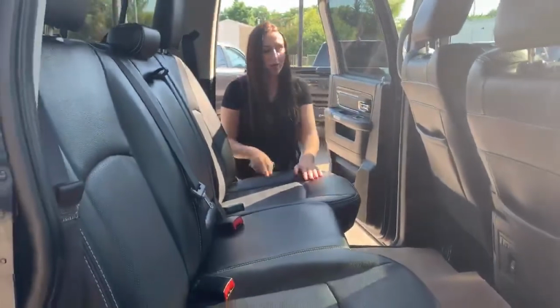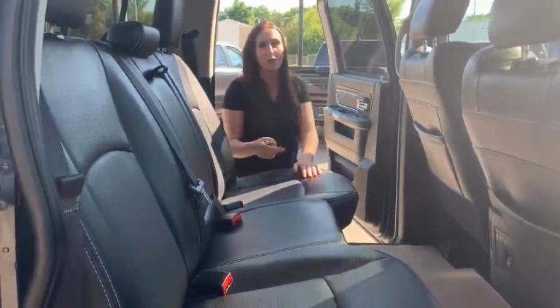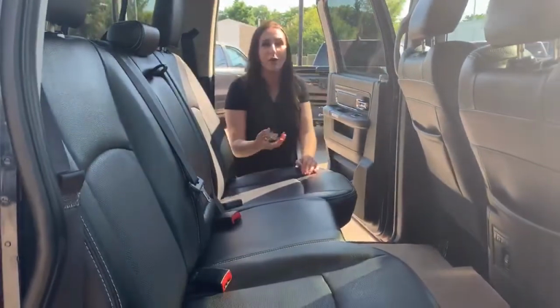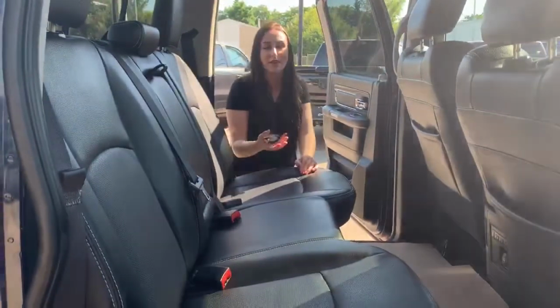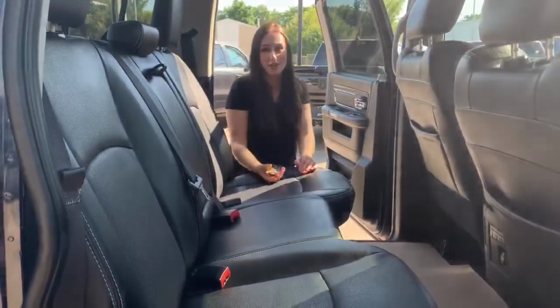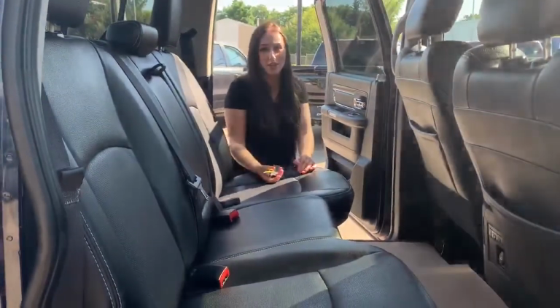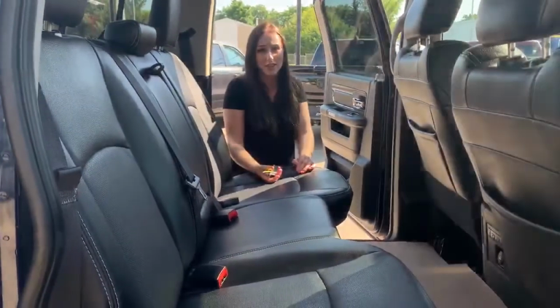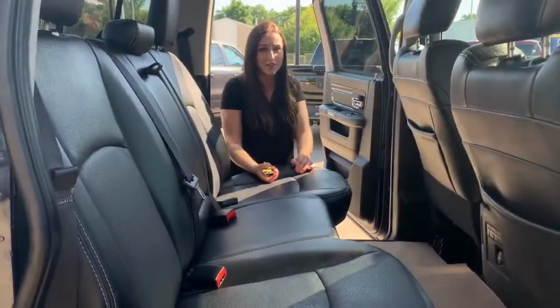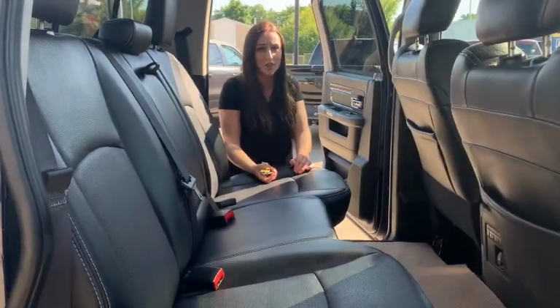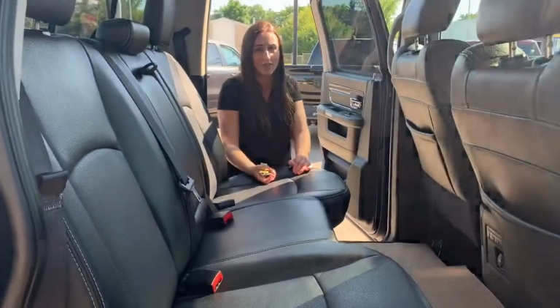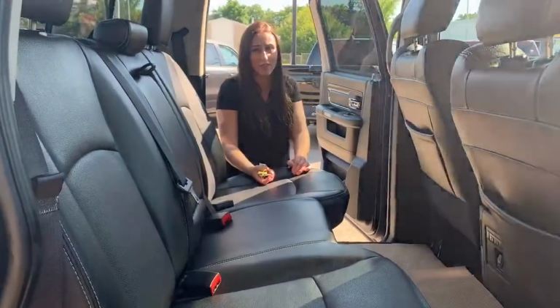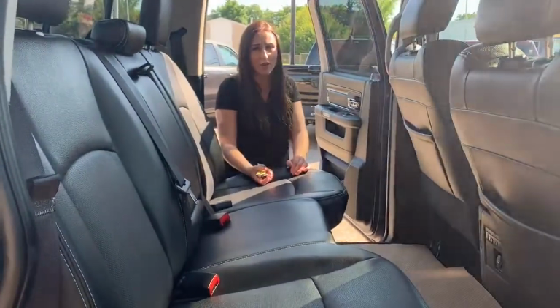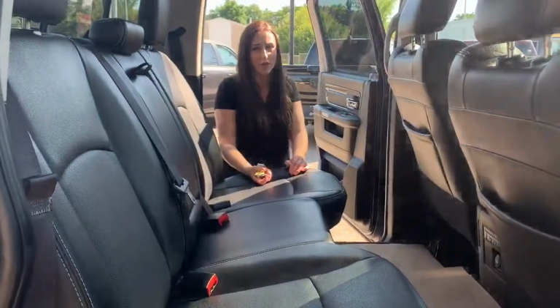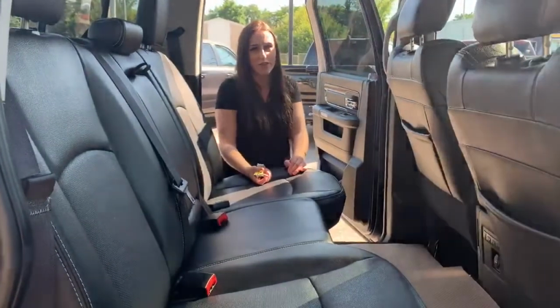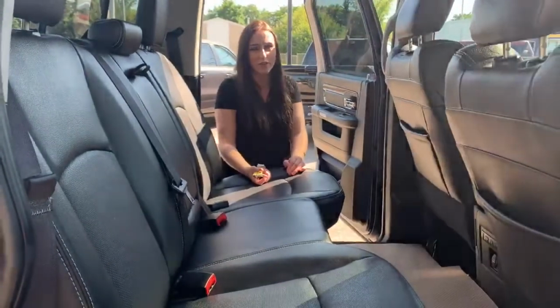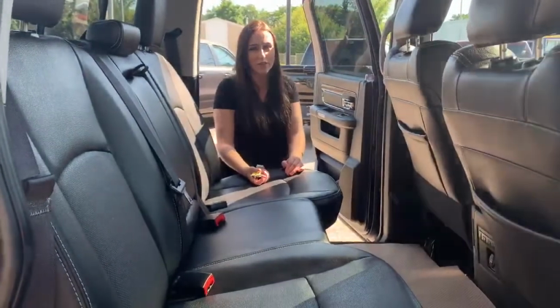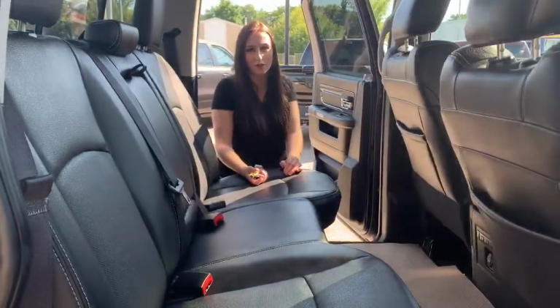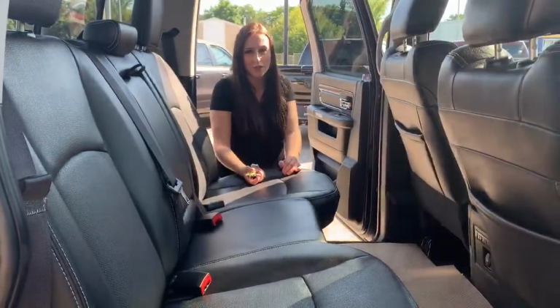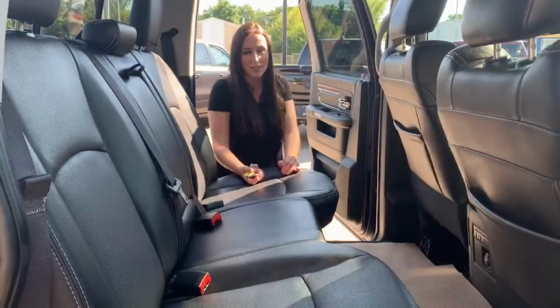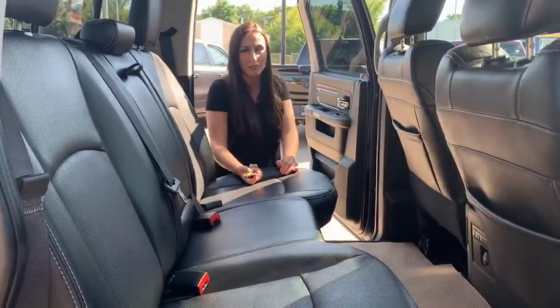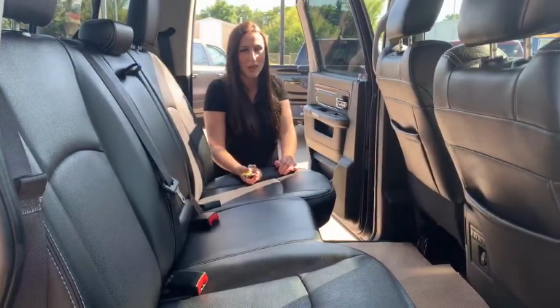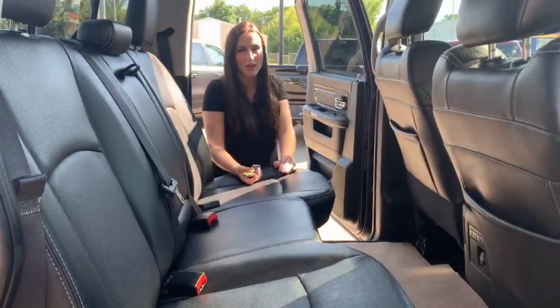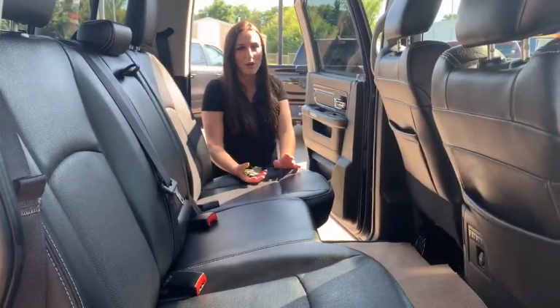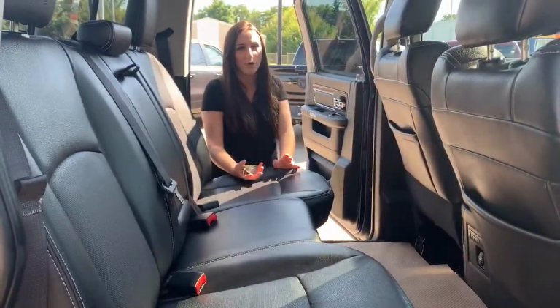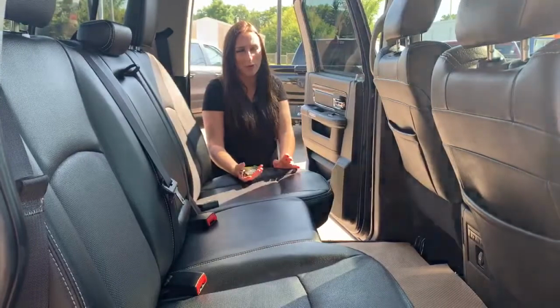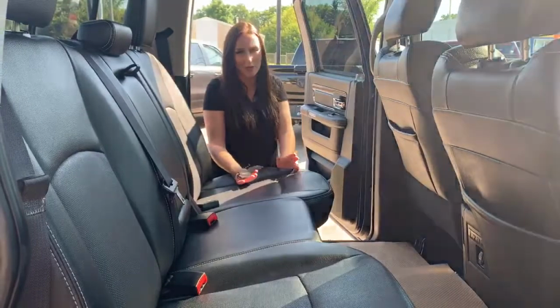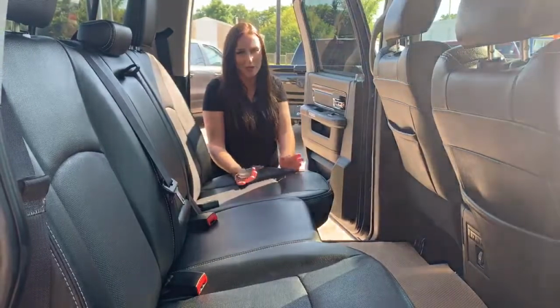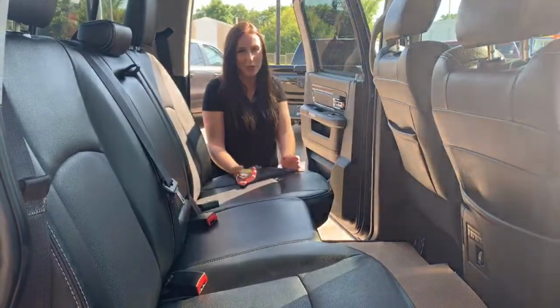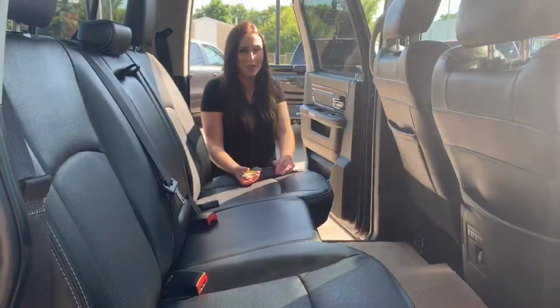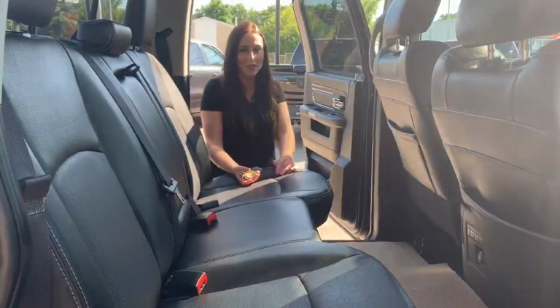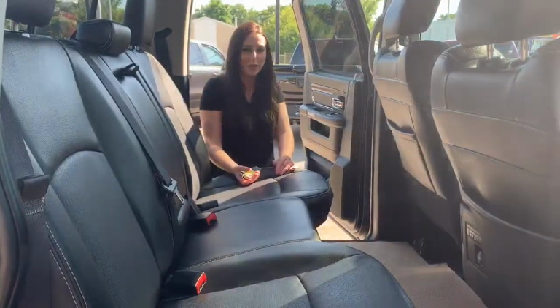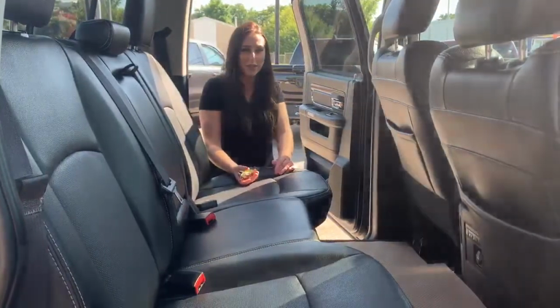If you want to make this truck yours, please call 780-942-3629. Or for more pictures, pricing, and all that good stuff, just click the link below.